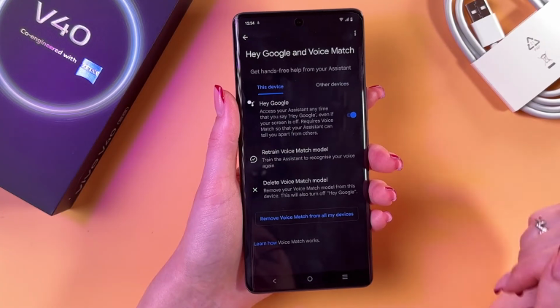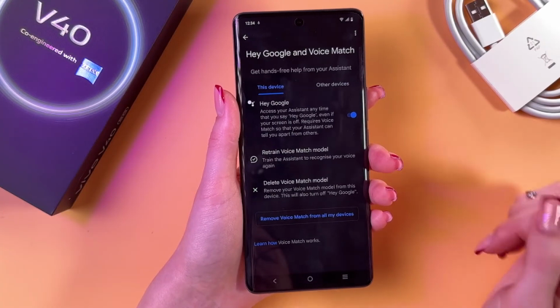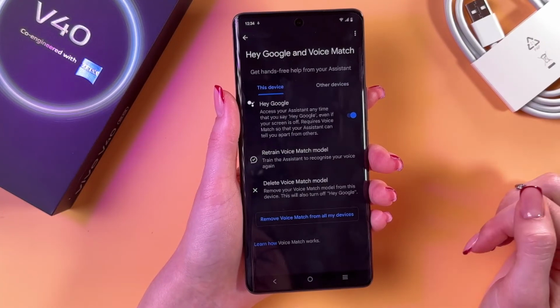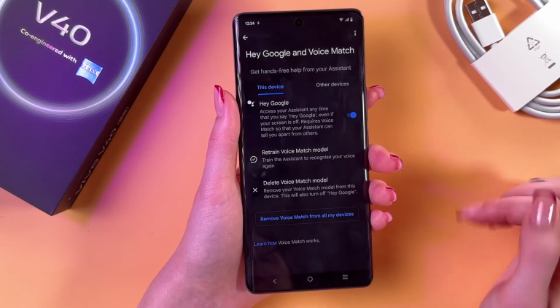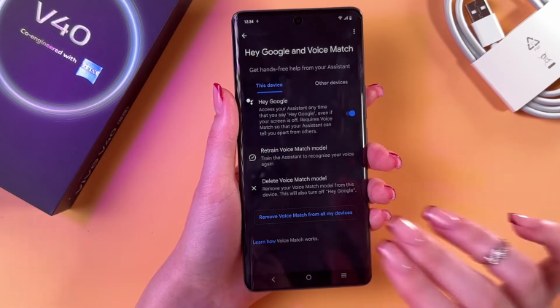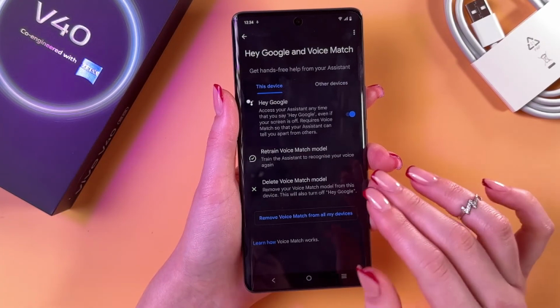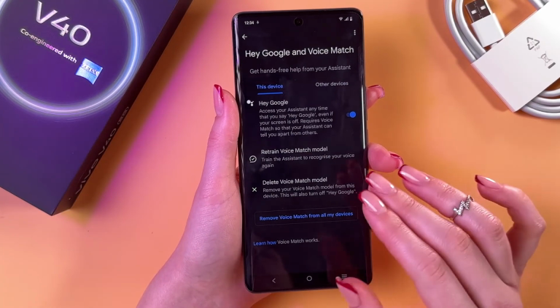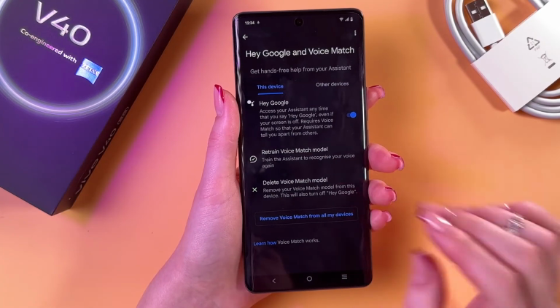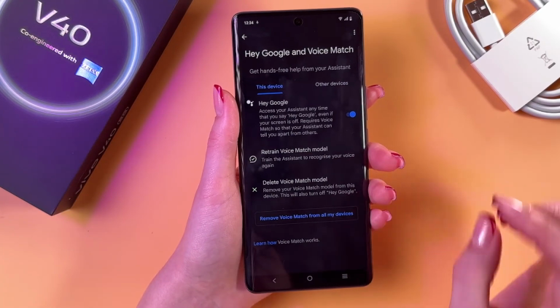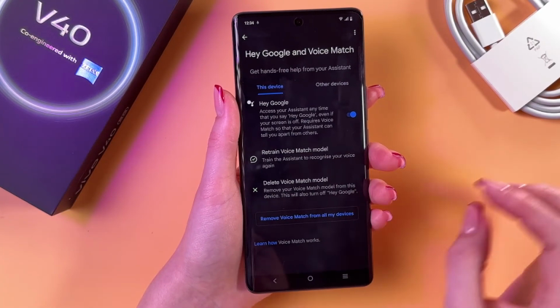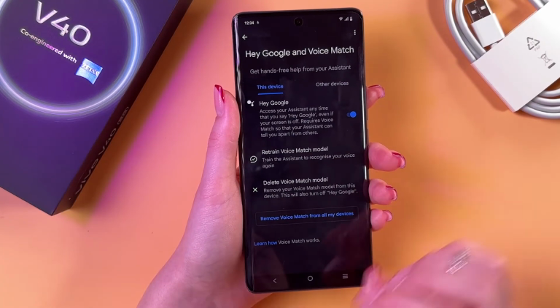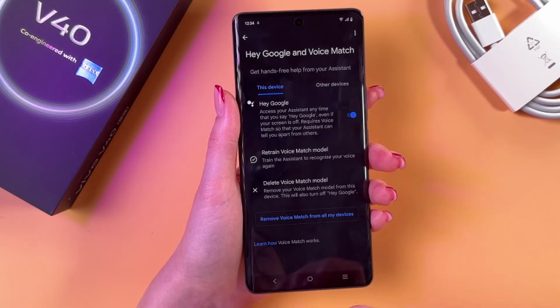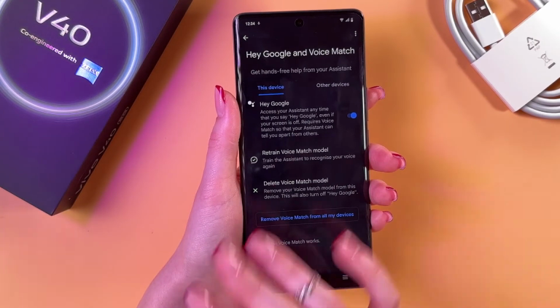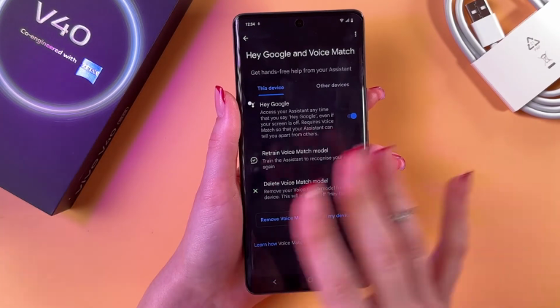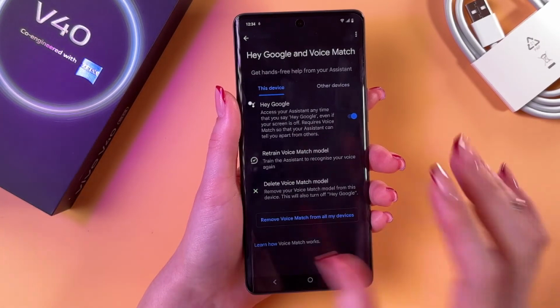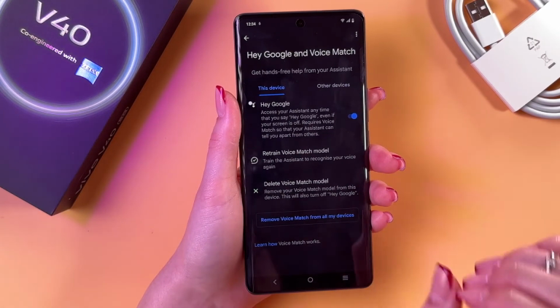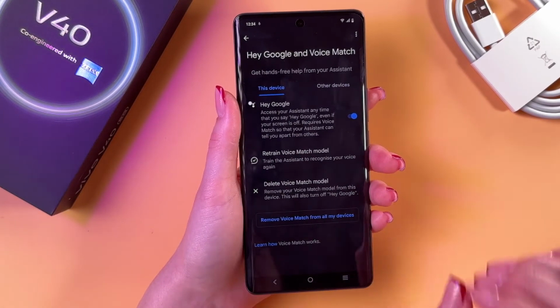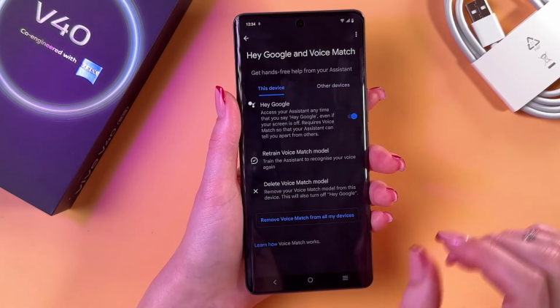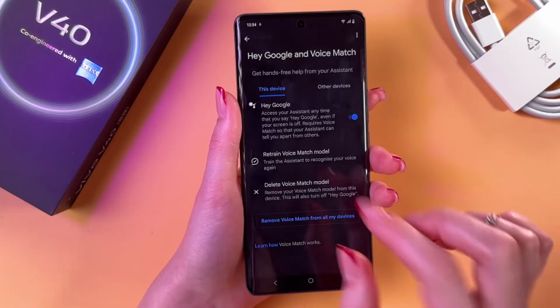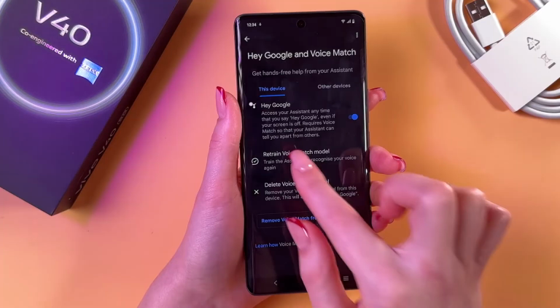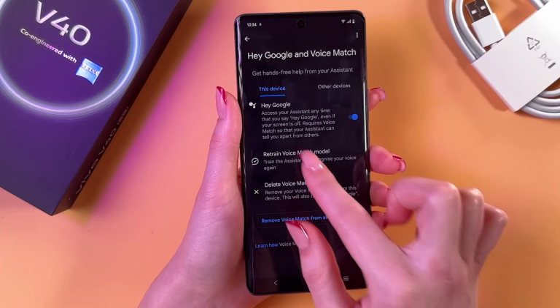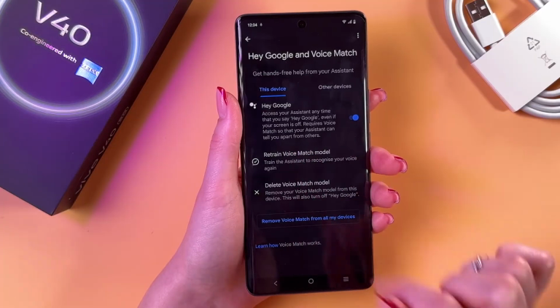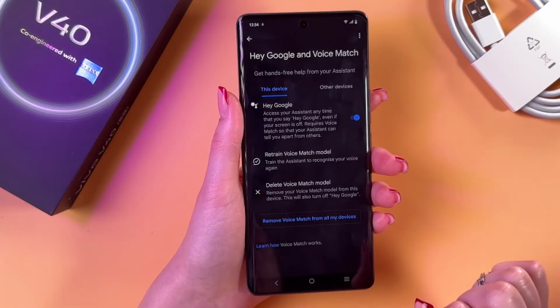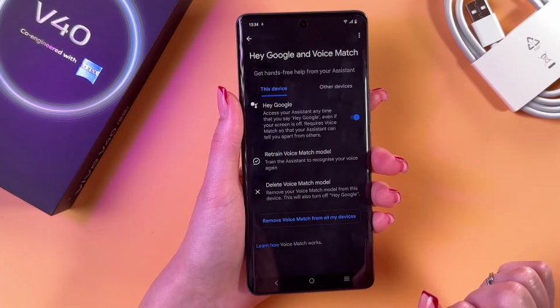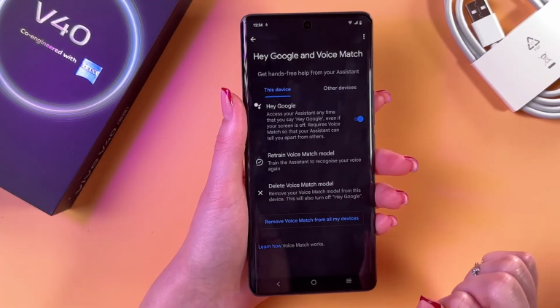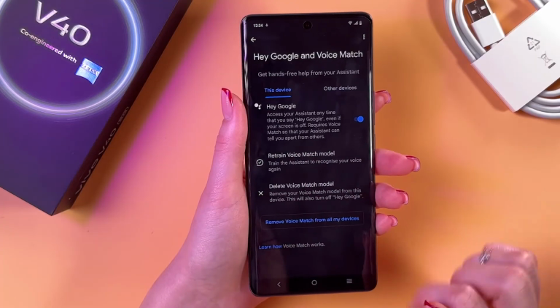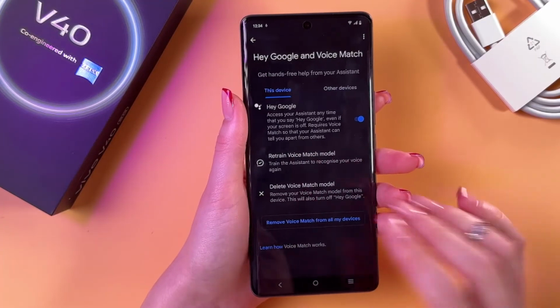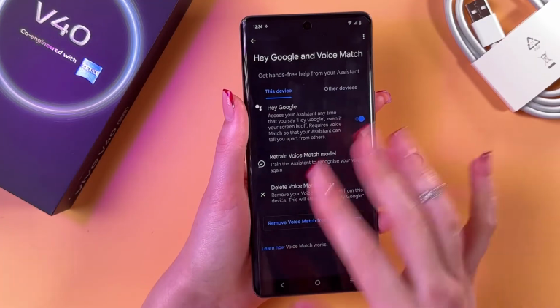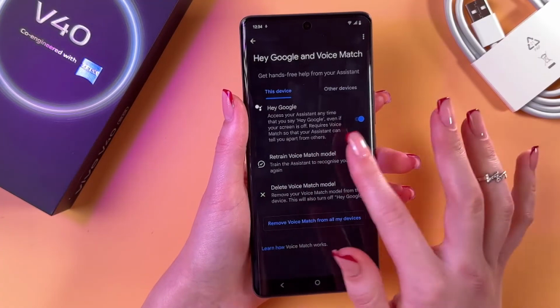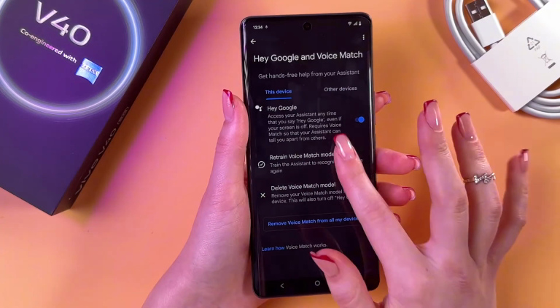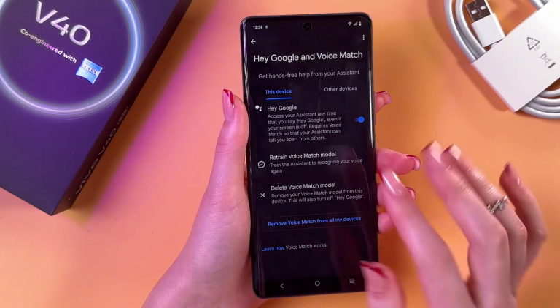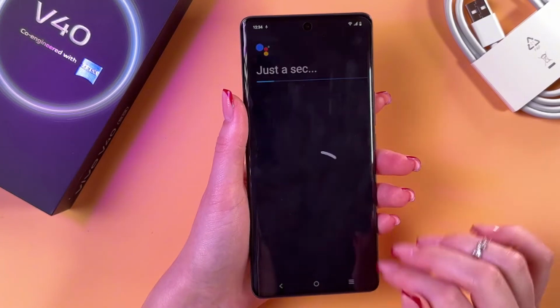To set it up, we would need to say out loud everything we'll see on the screen. Let me show you.